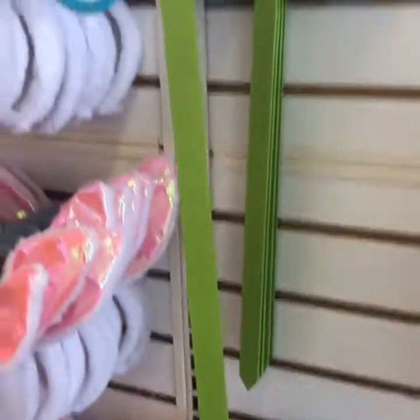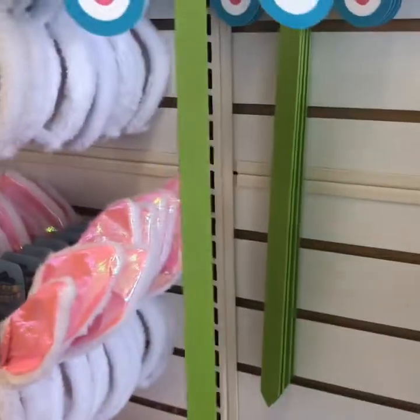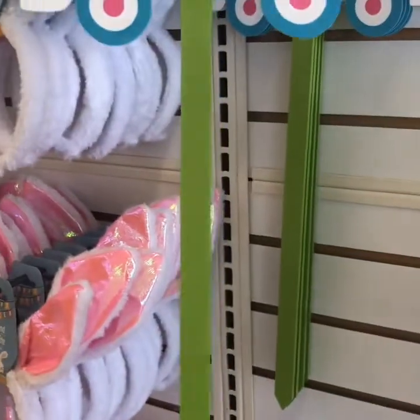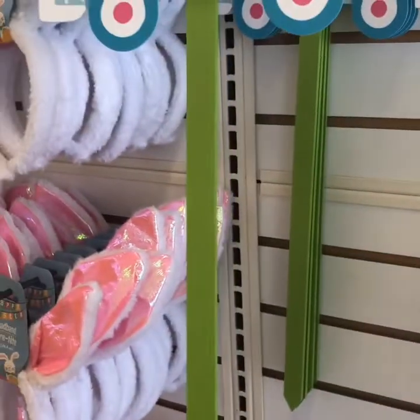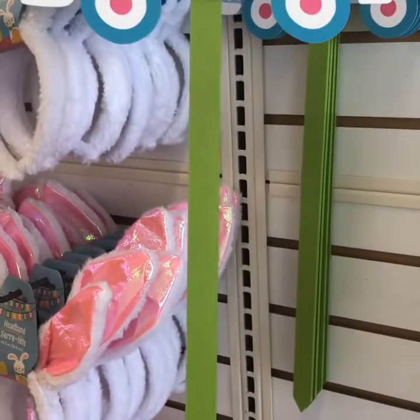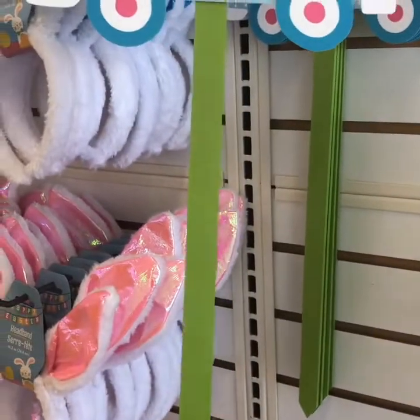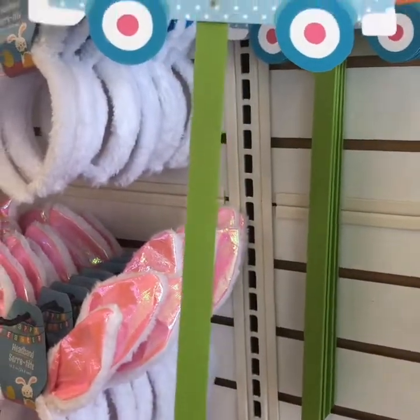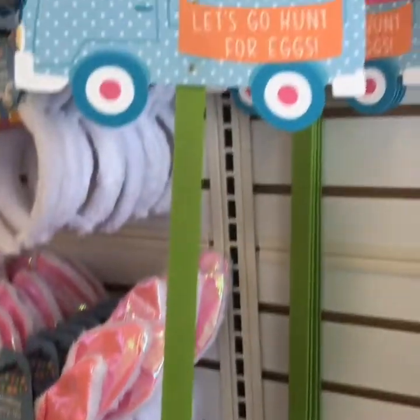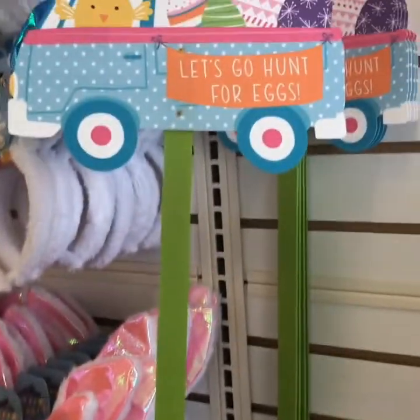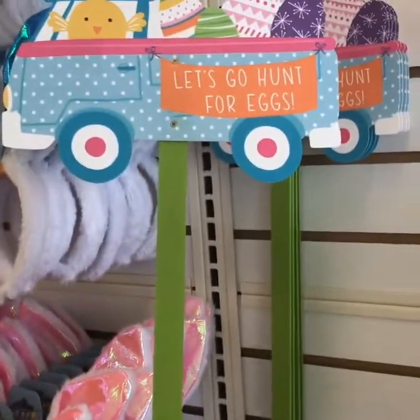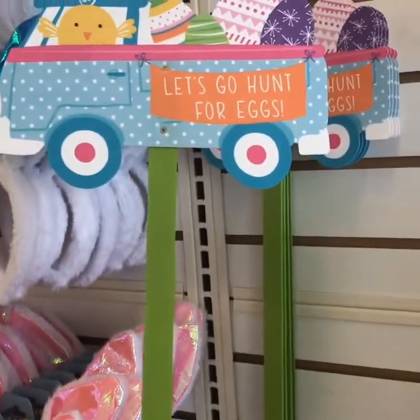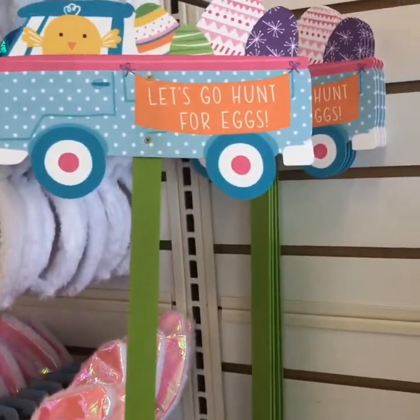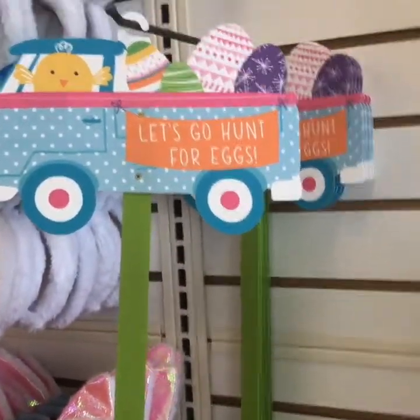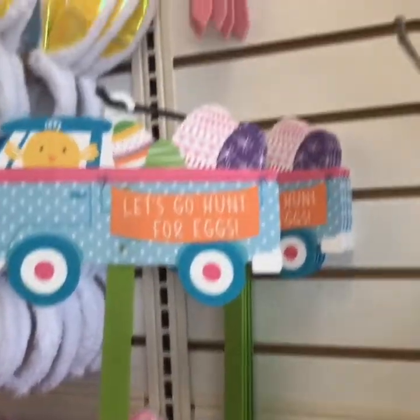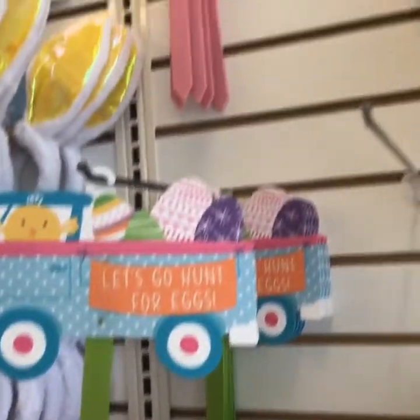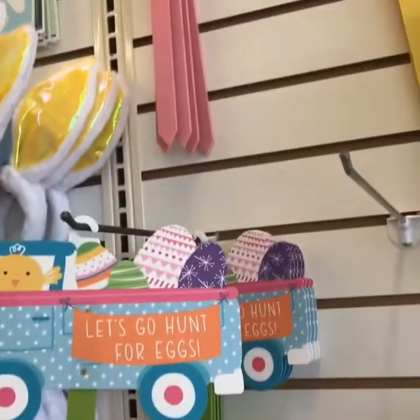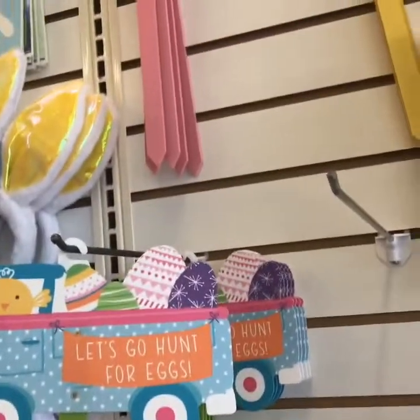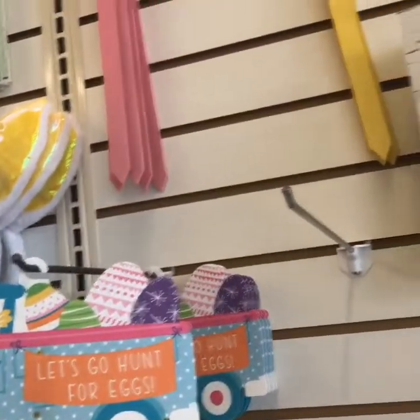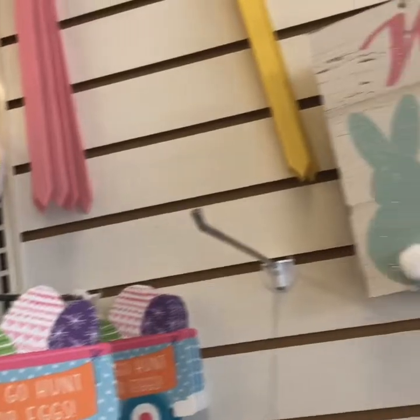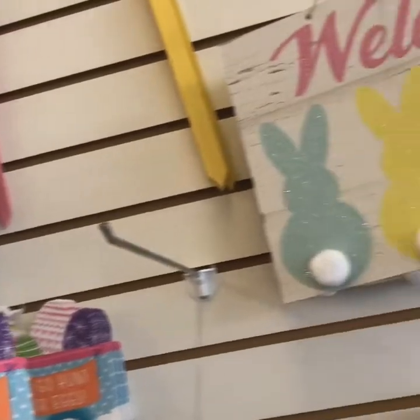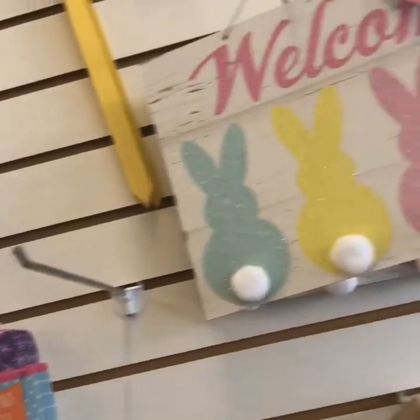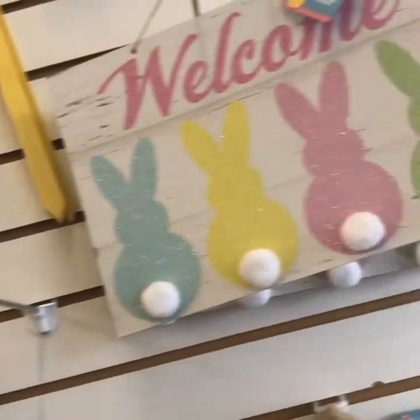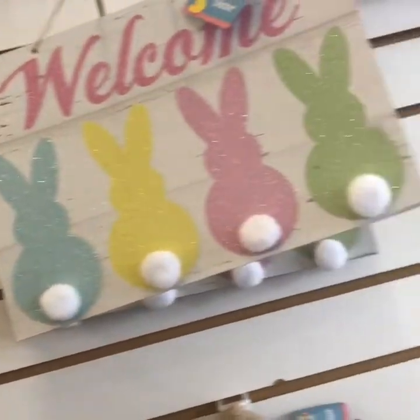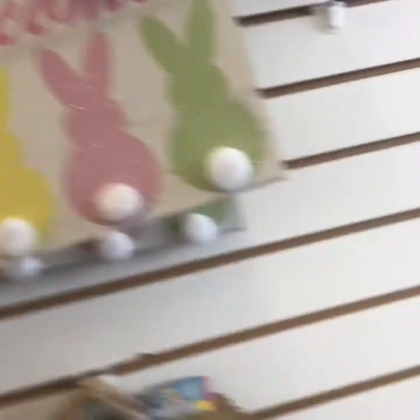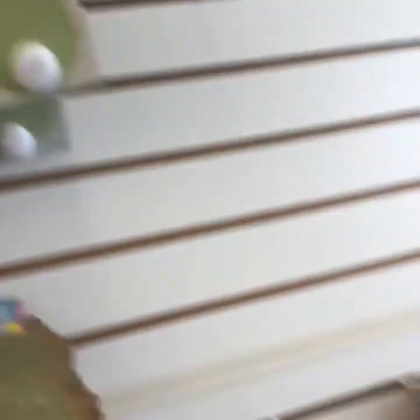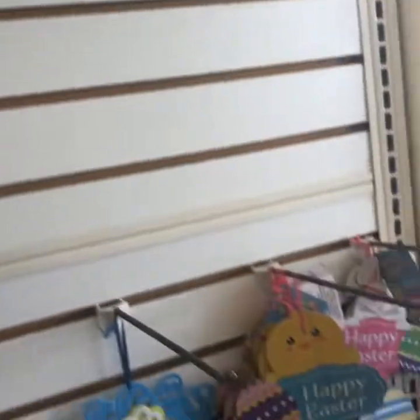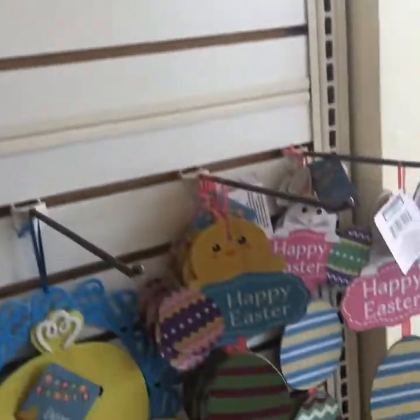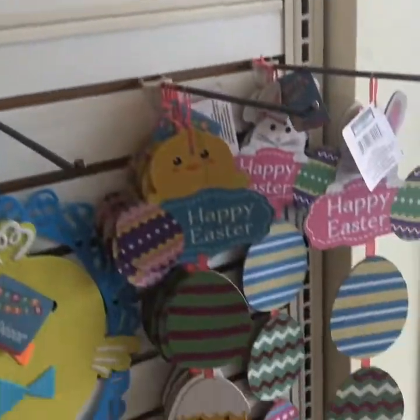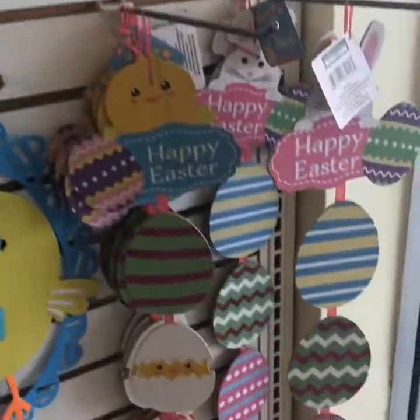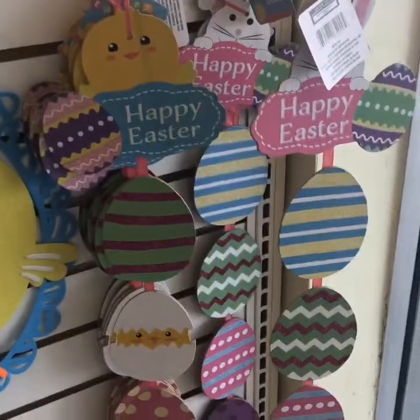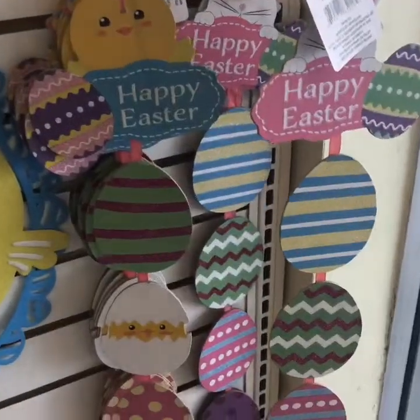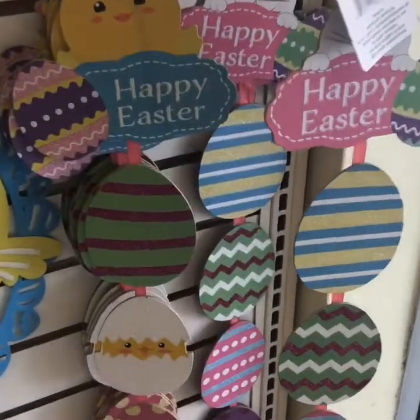I am definitely about to buy a few of these. Y'all see that? This is definitely going on my door.